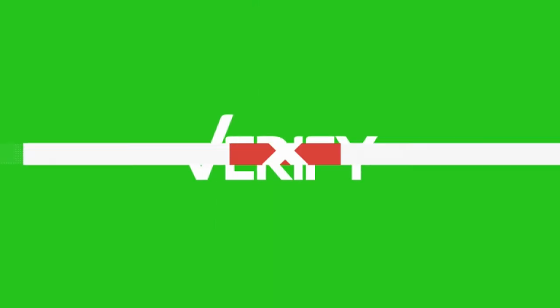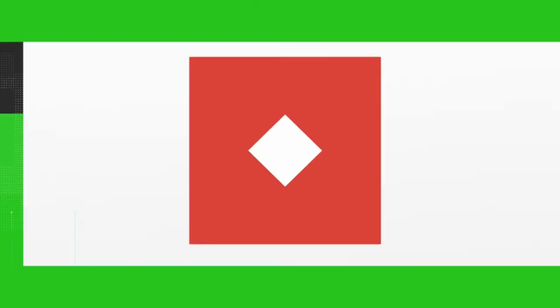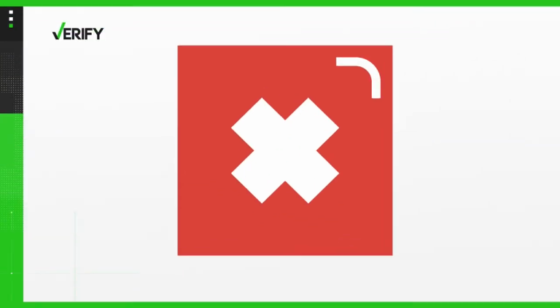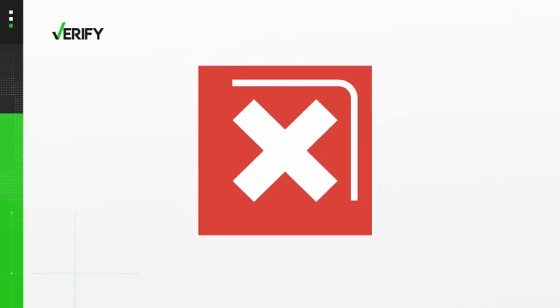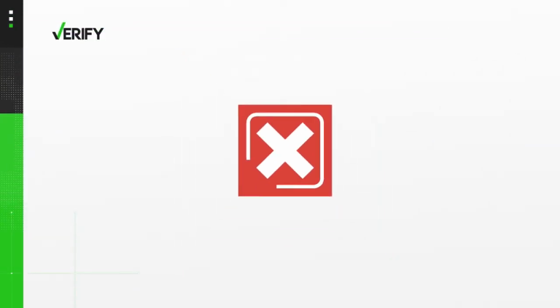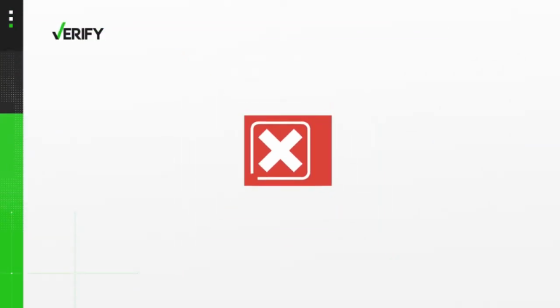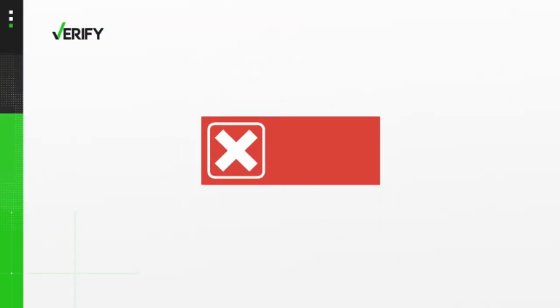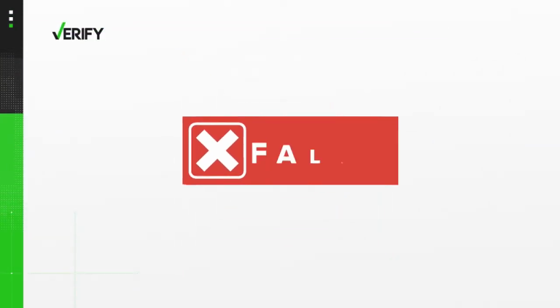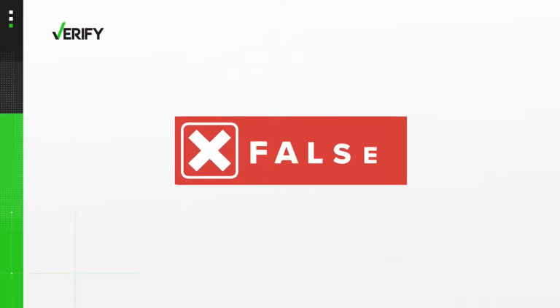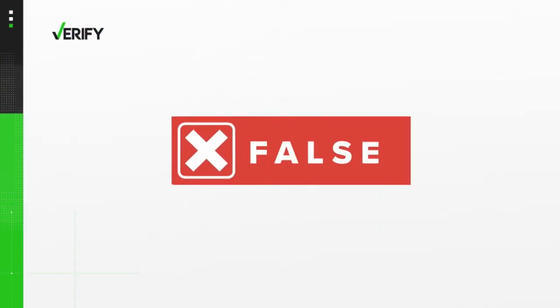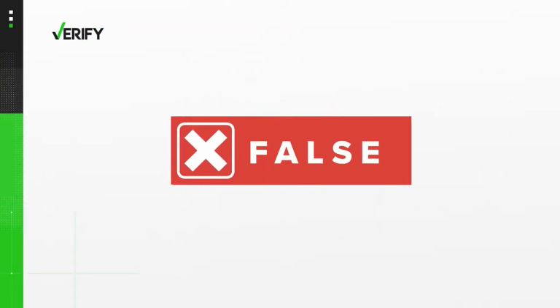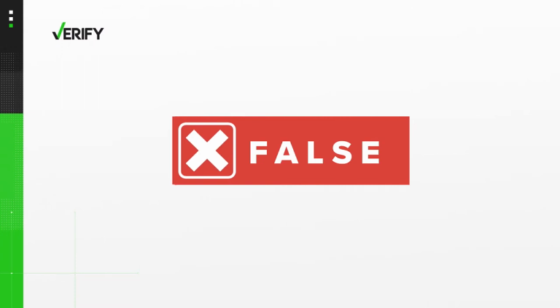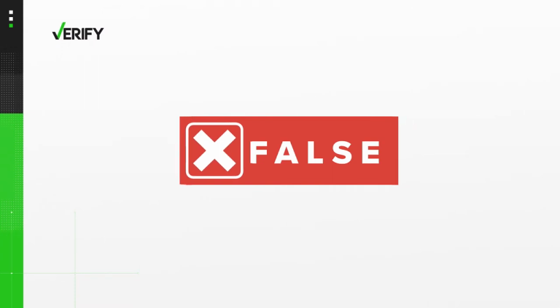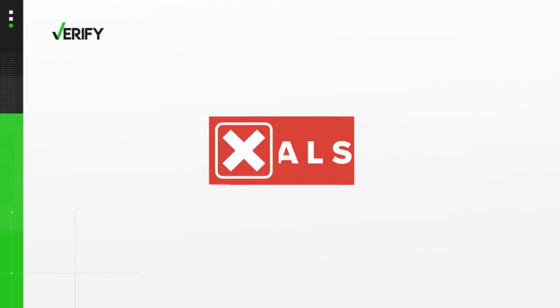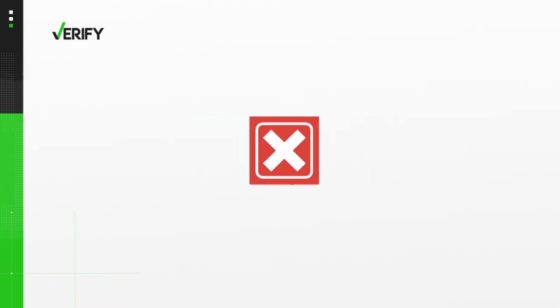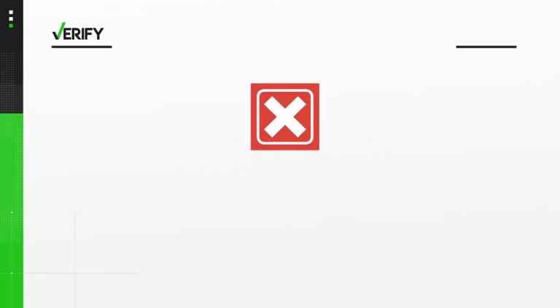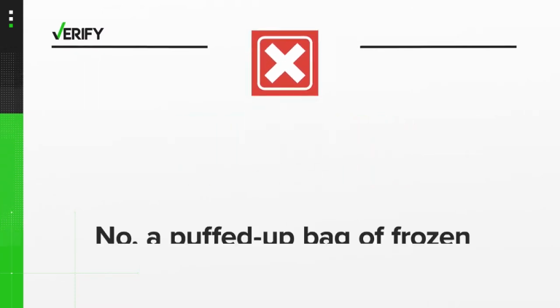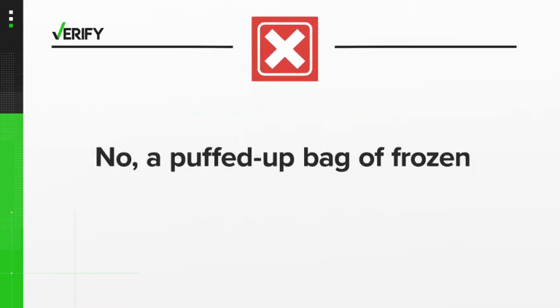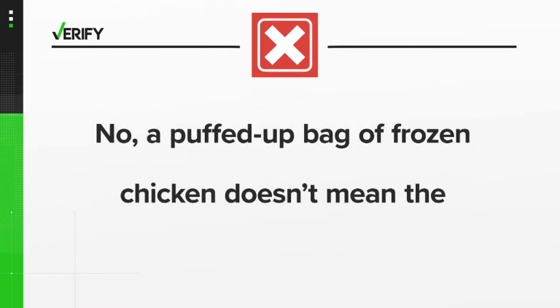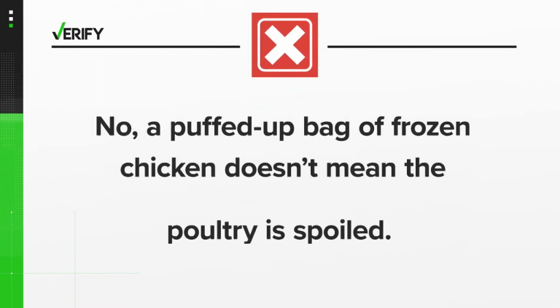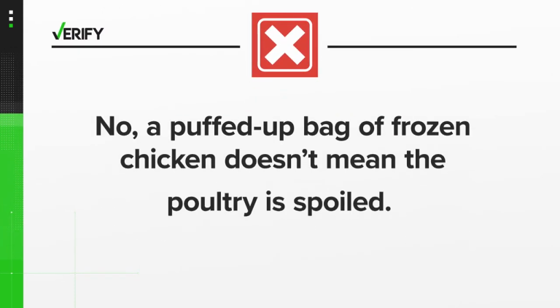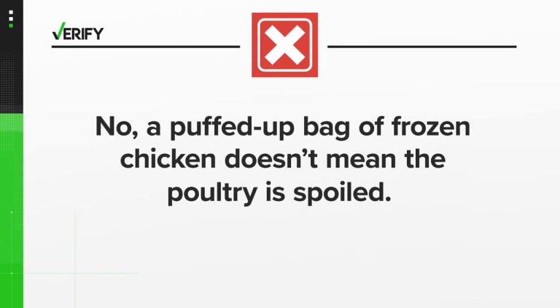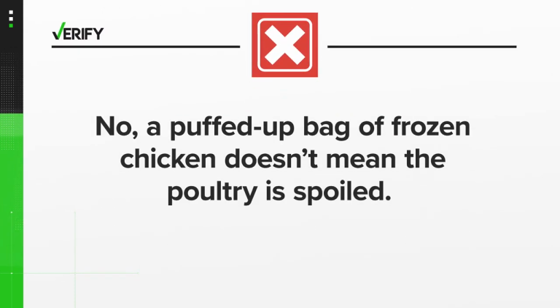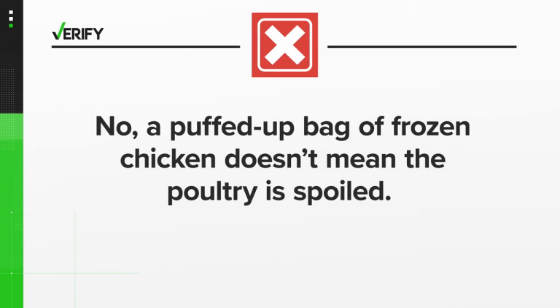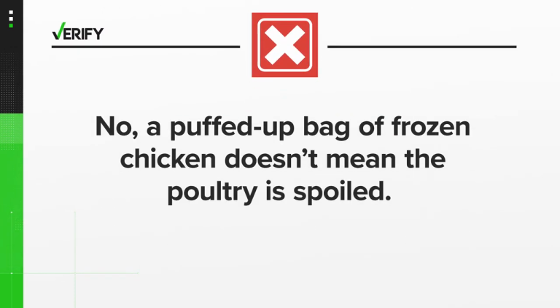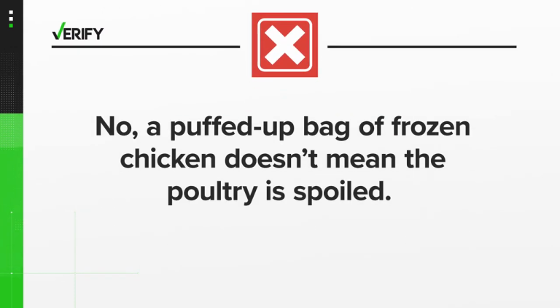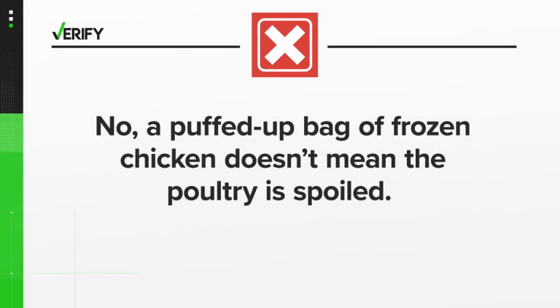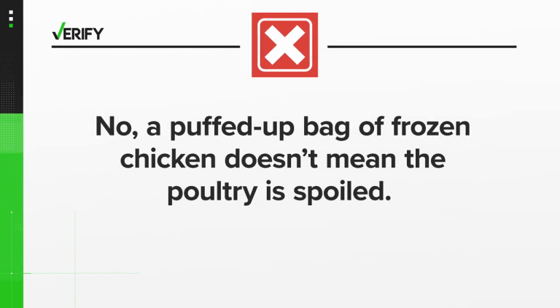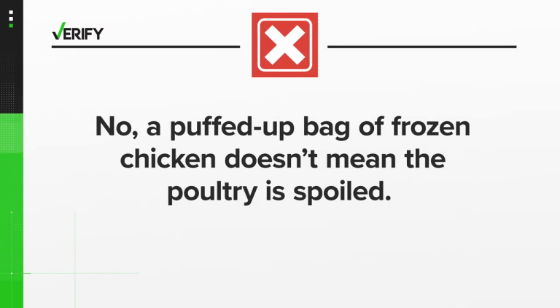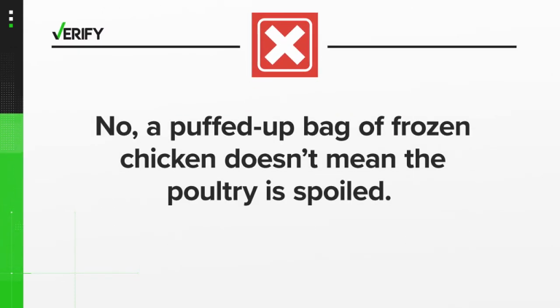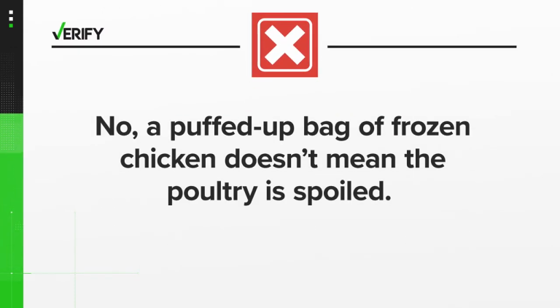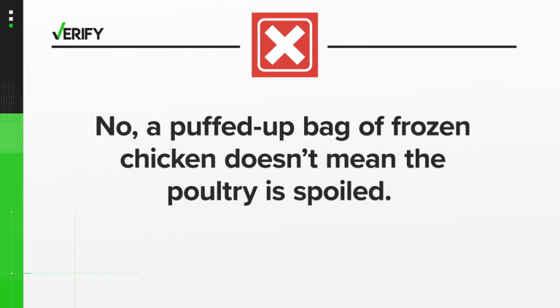So we can verify: no. A puffed-up bag of frozen chicken doesn't mean the poultry is spoiled.